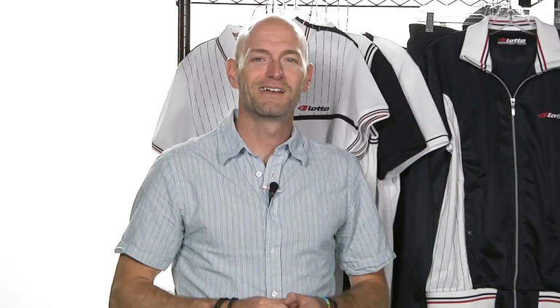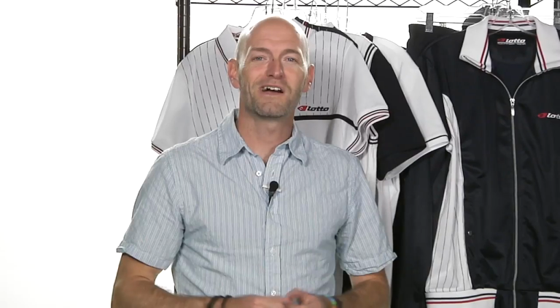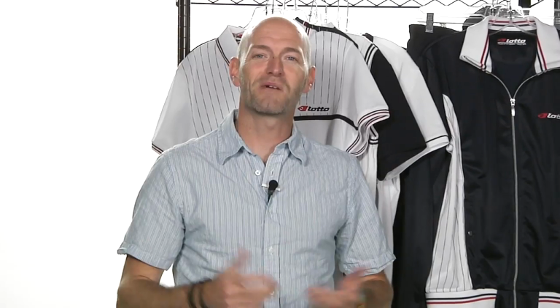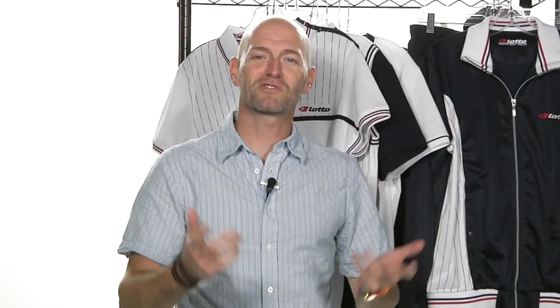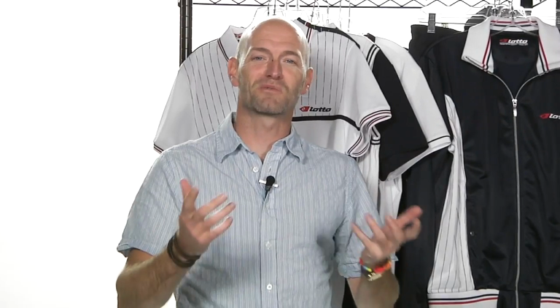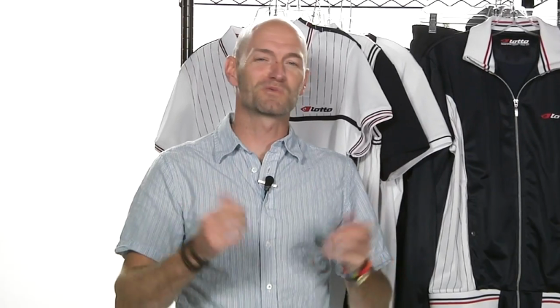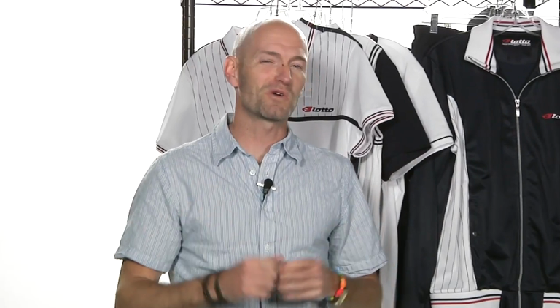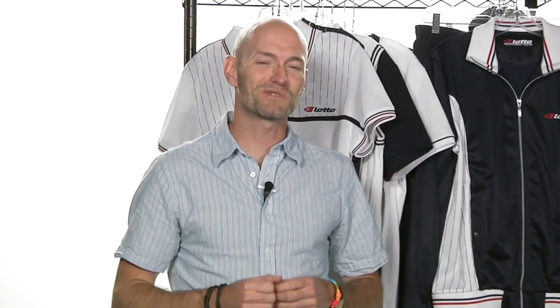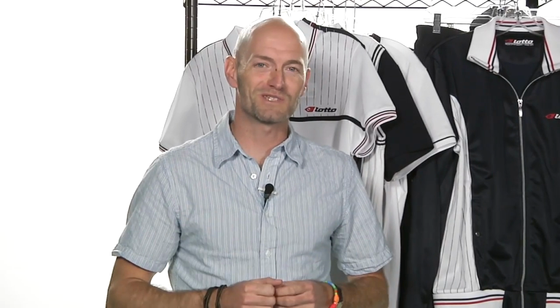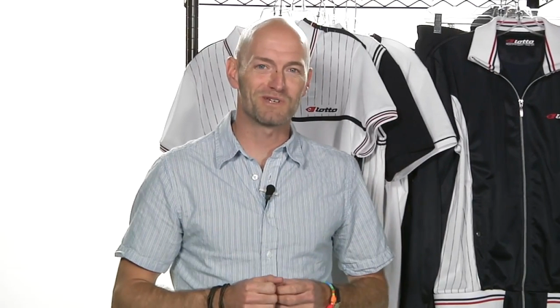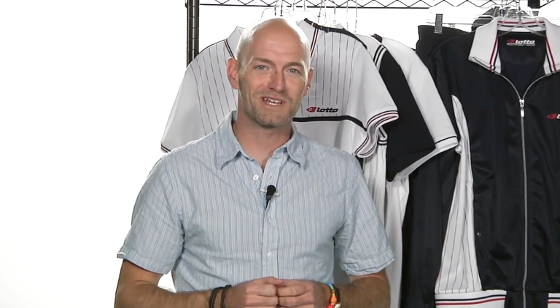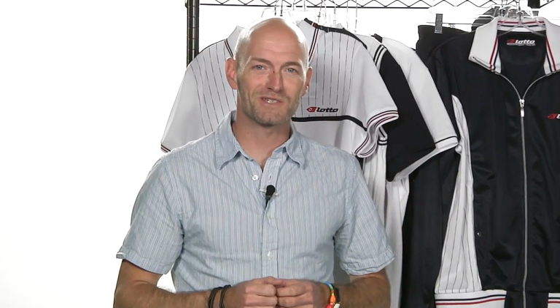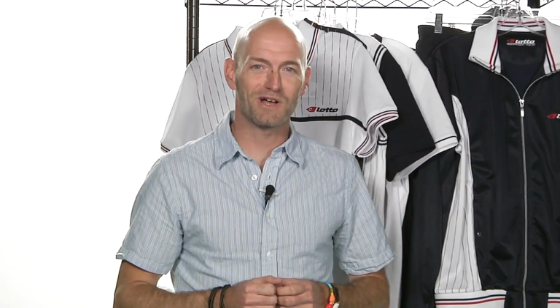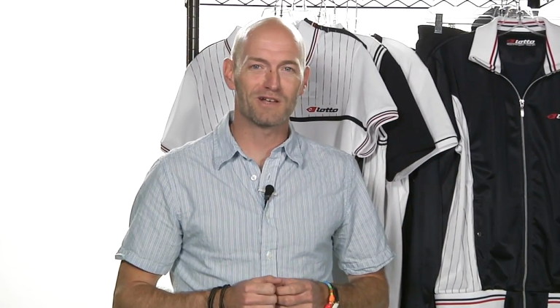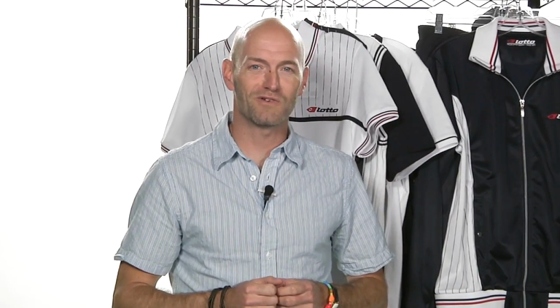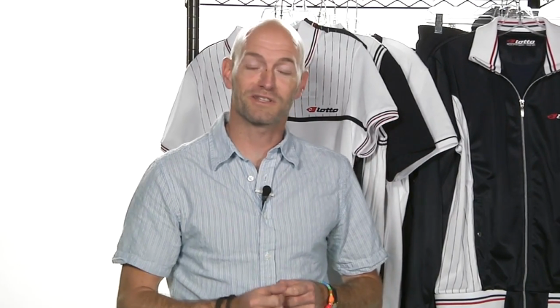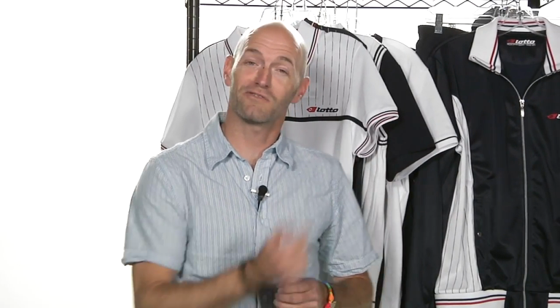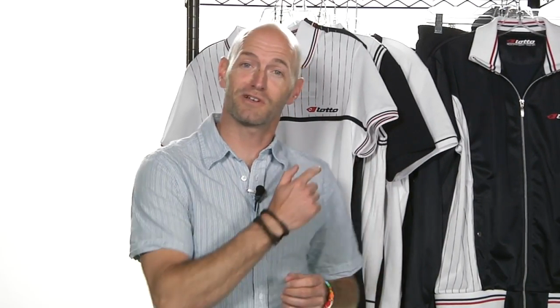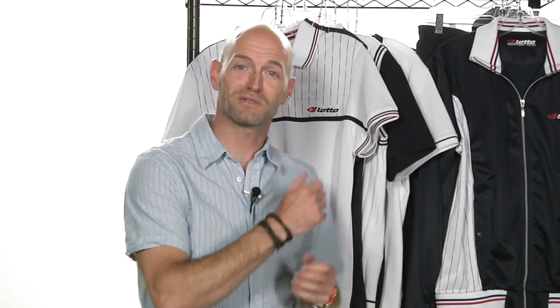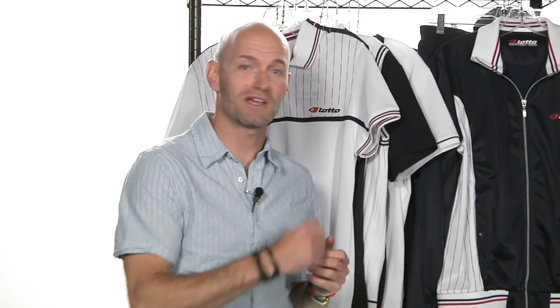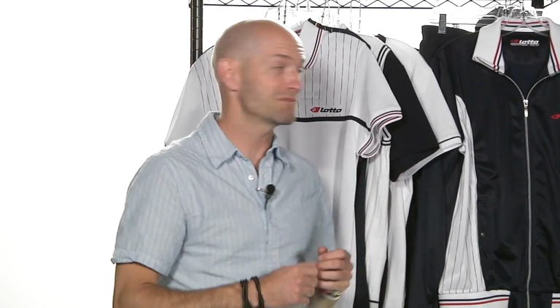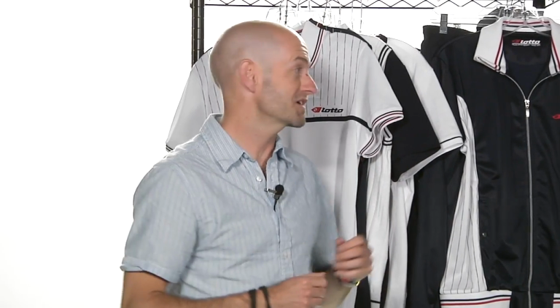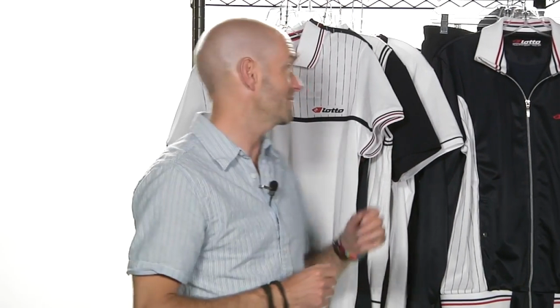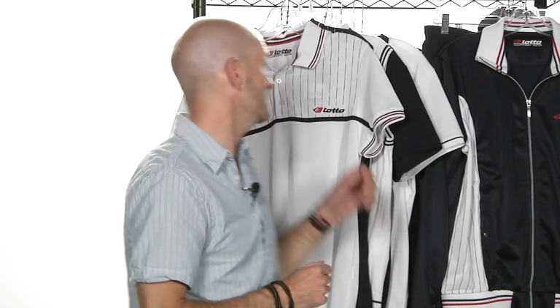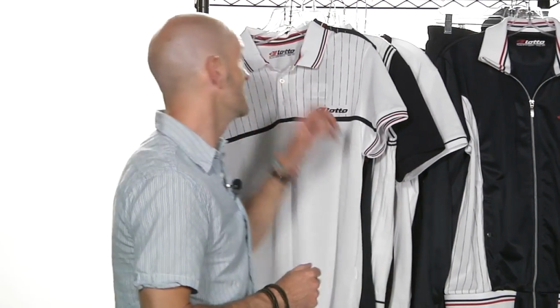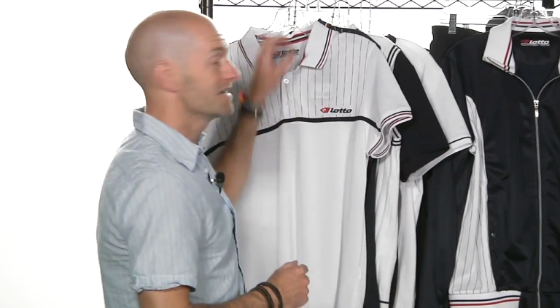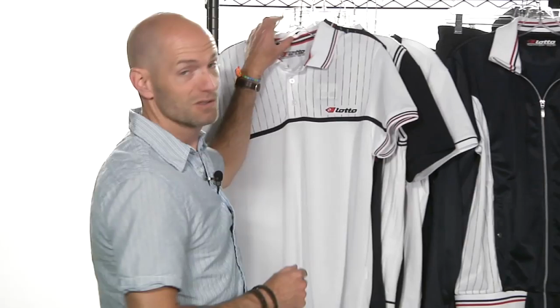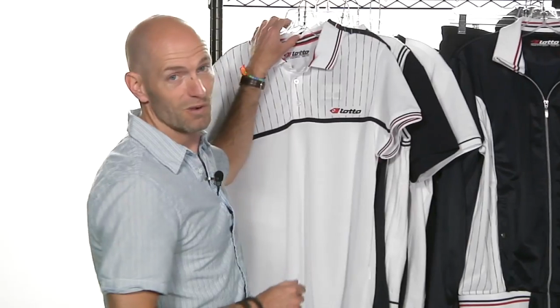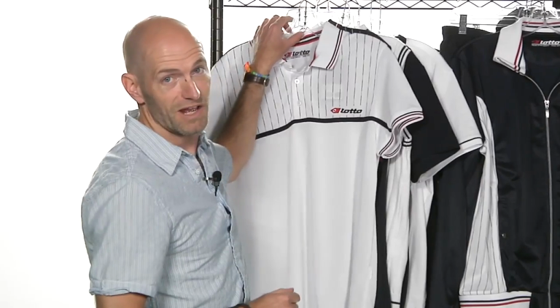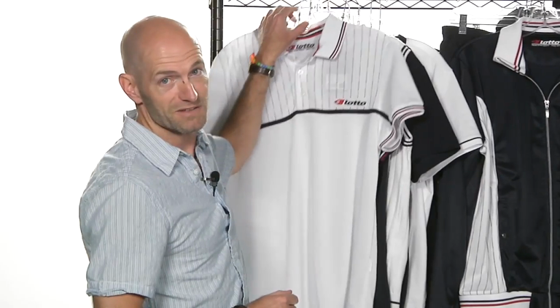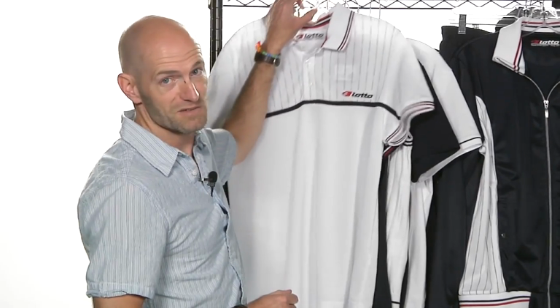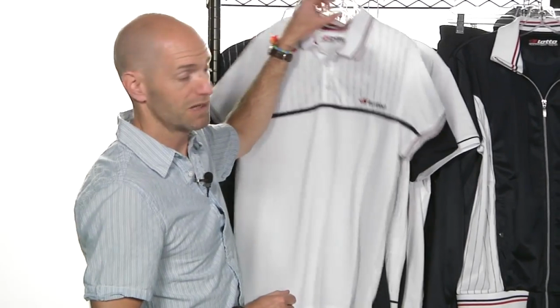Hi, I'm Chris Edwards. Welcome to this week's Tennis Warehouse vlog. Let's have a look at some of the items that came in to the warehouse this week.